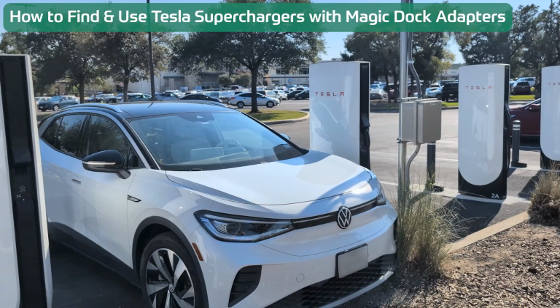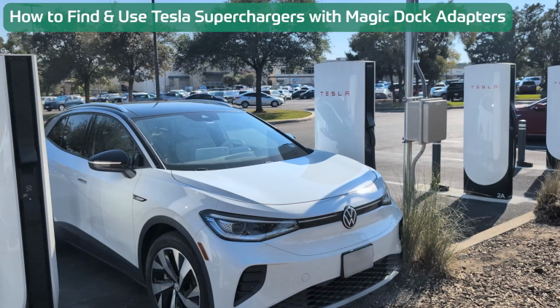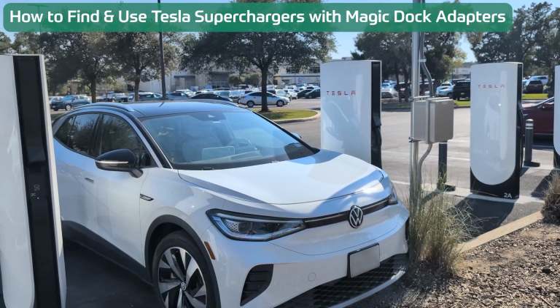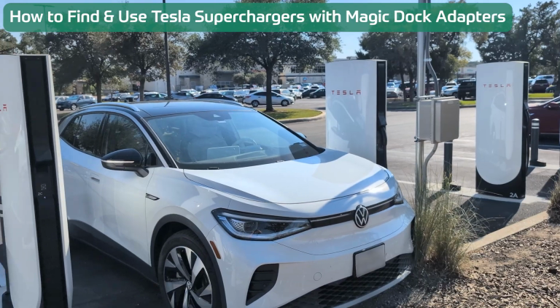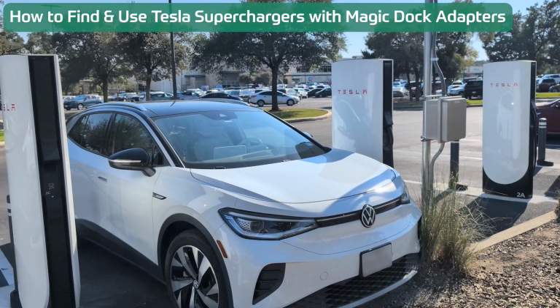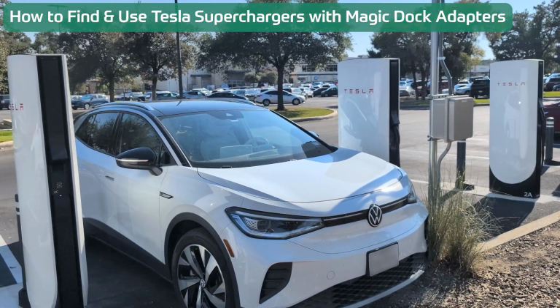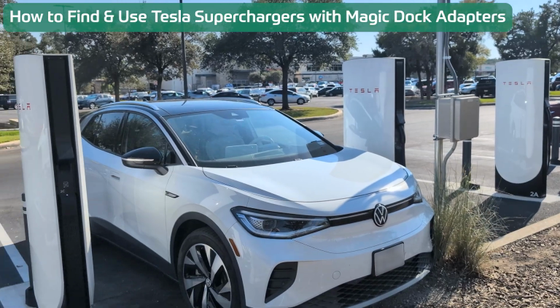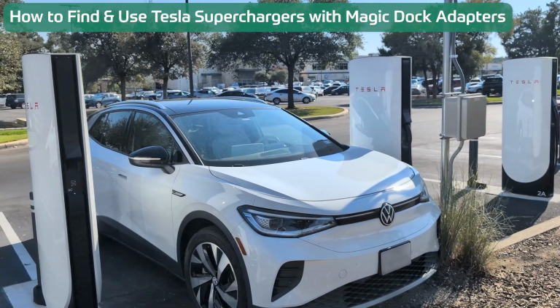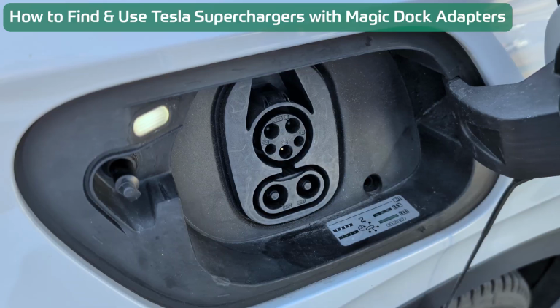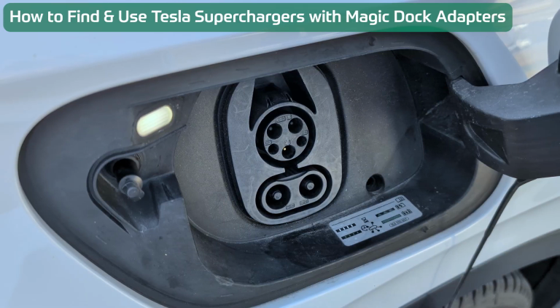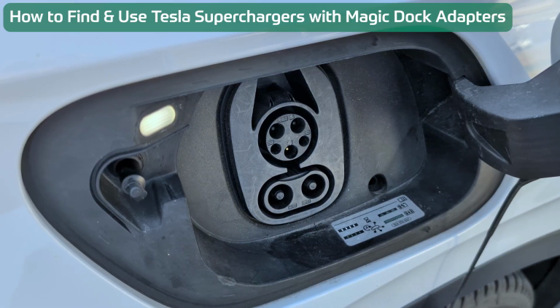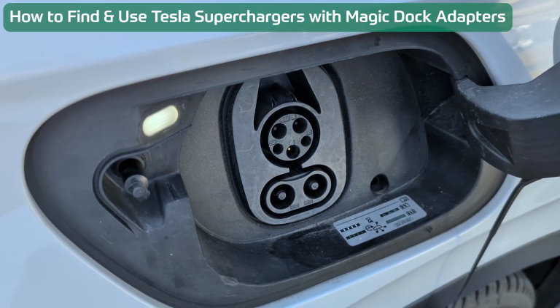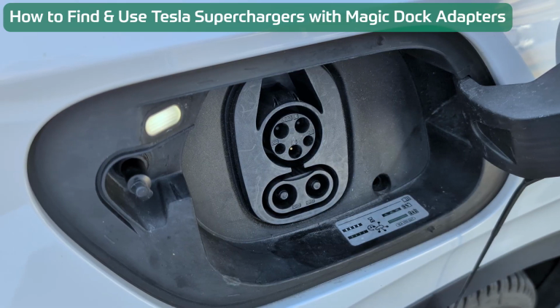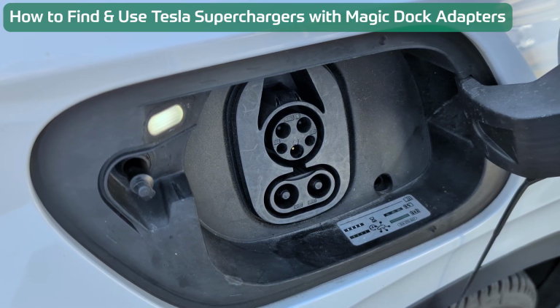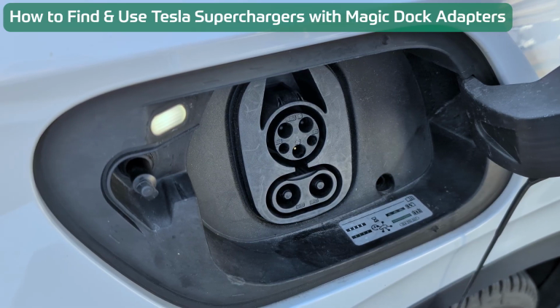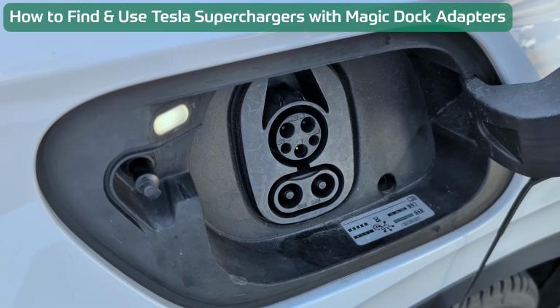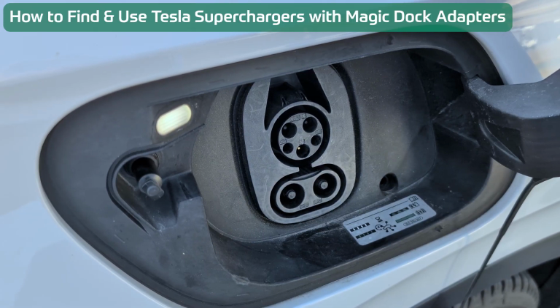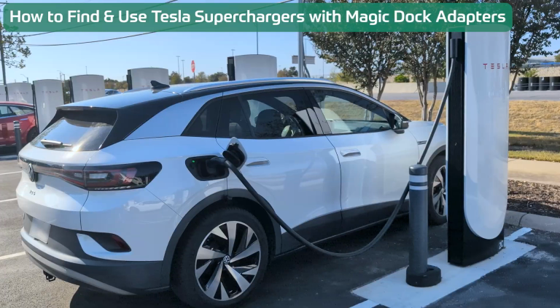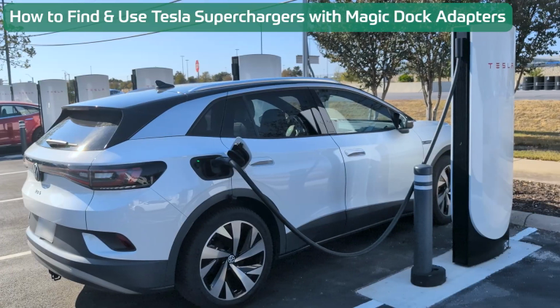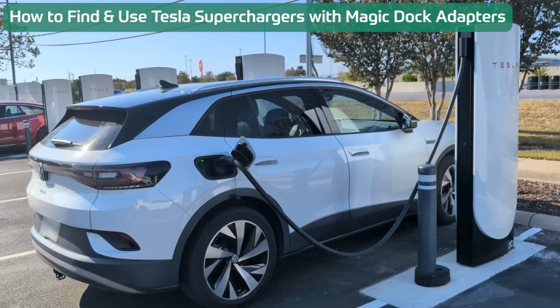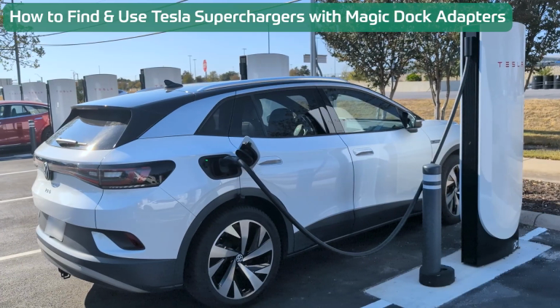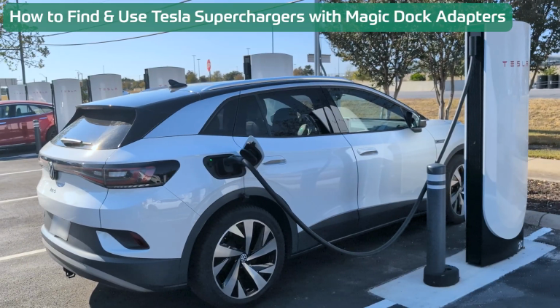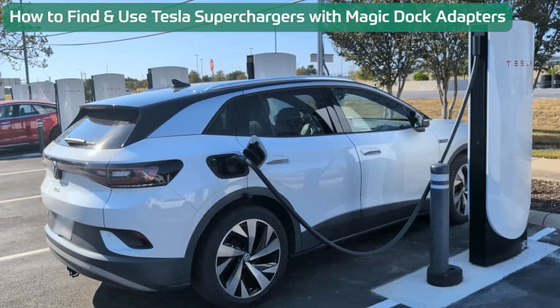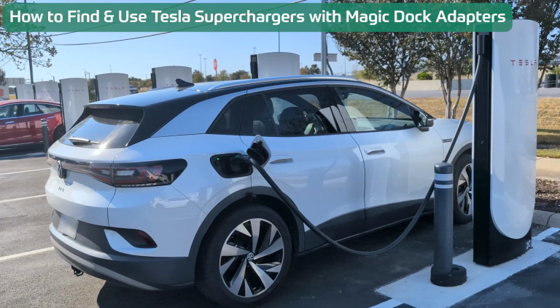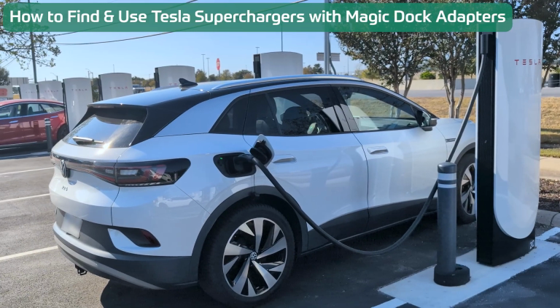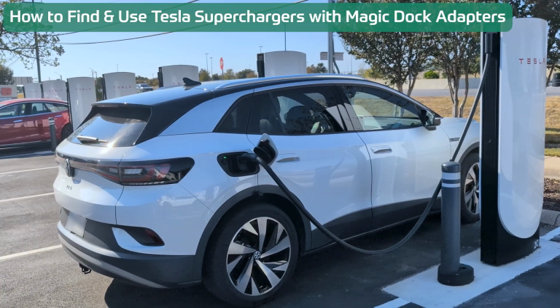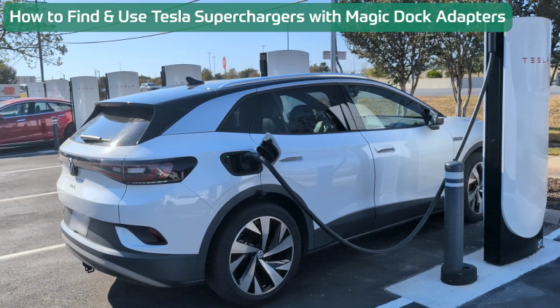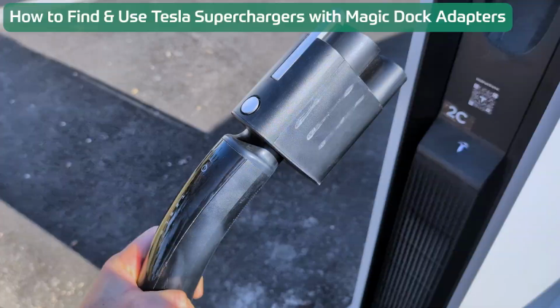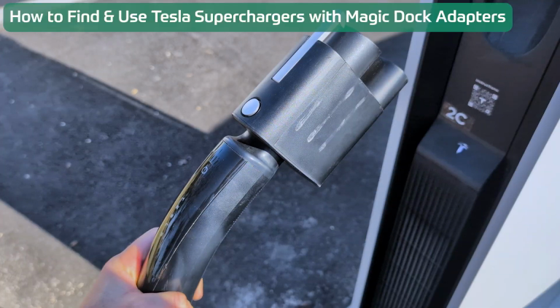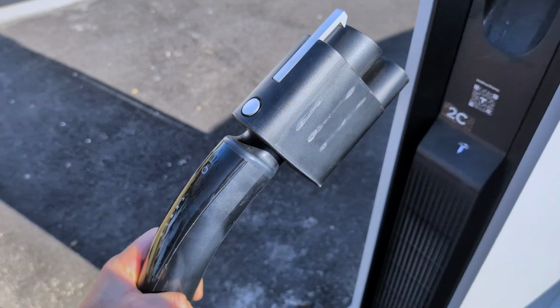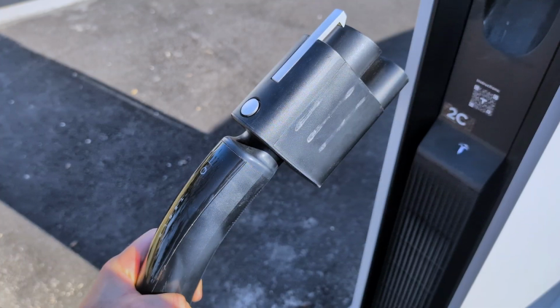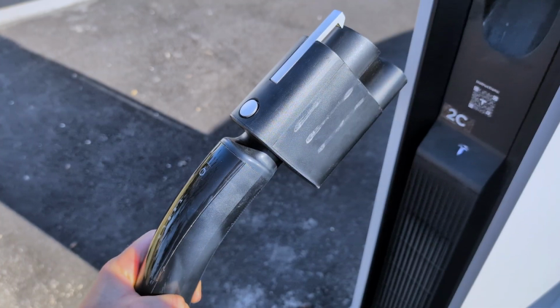Here's how to find and charge your CCS-based electric car at a Tesla Supercharger location that offers a Magic Dock adapter.